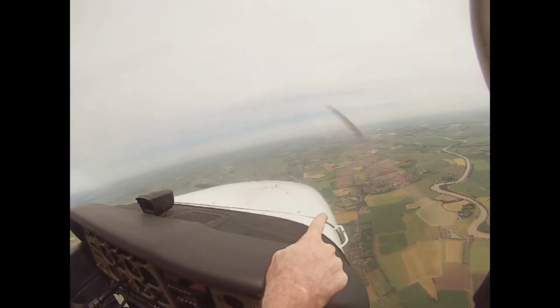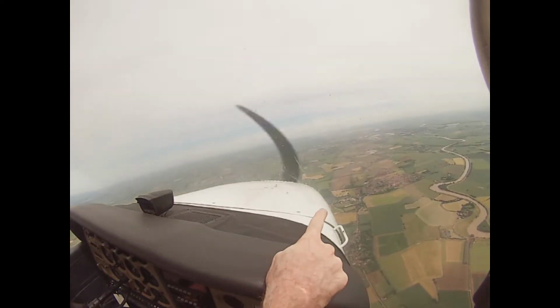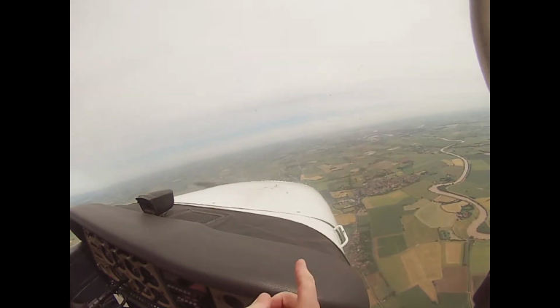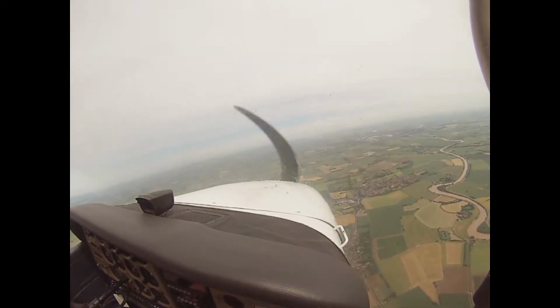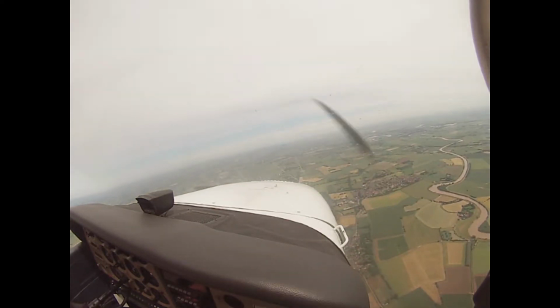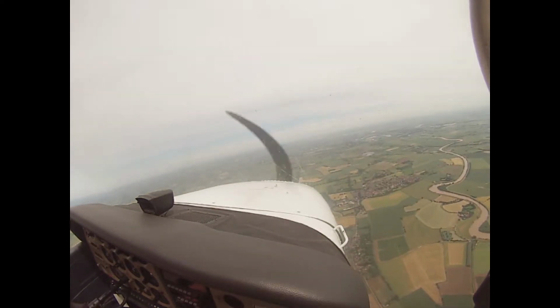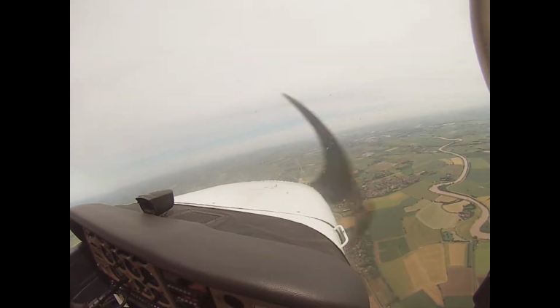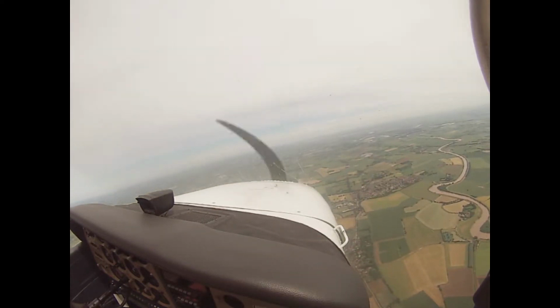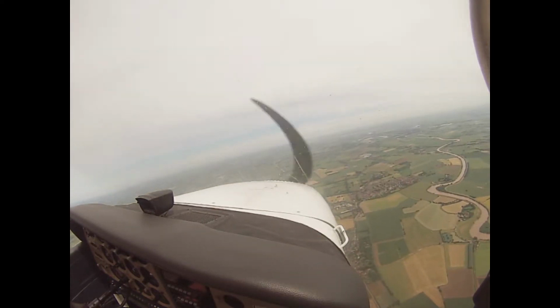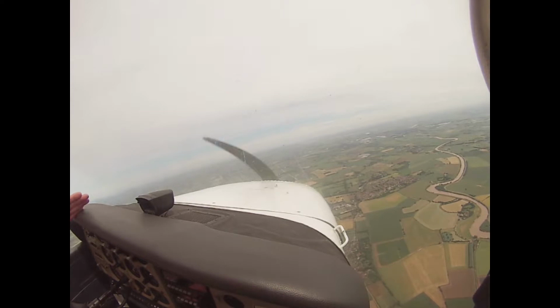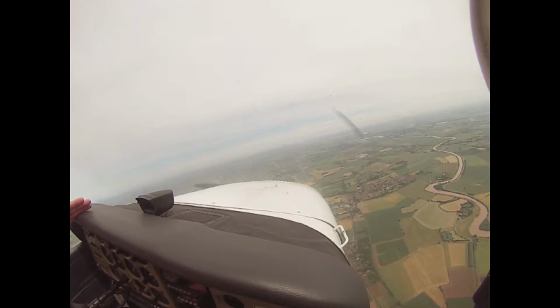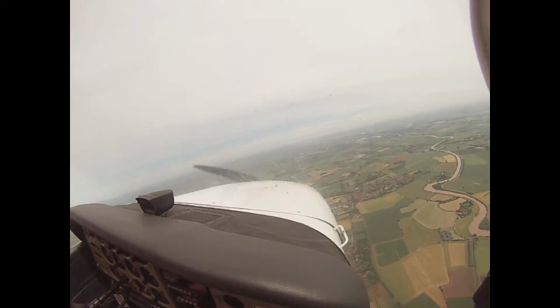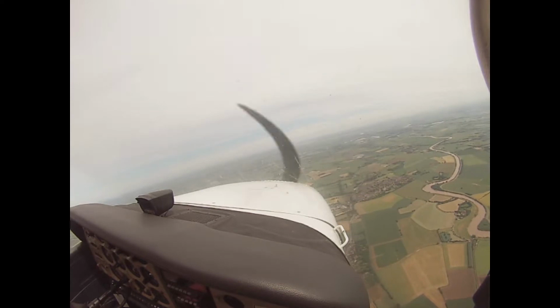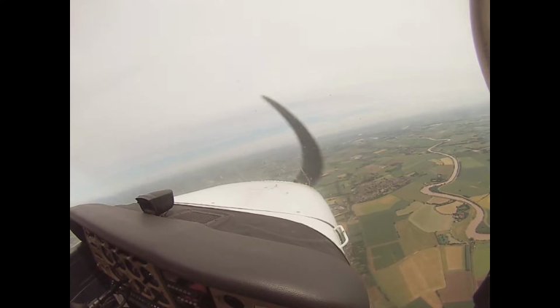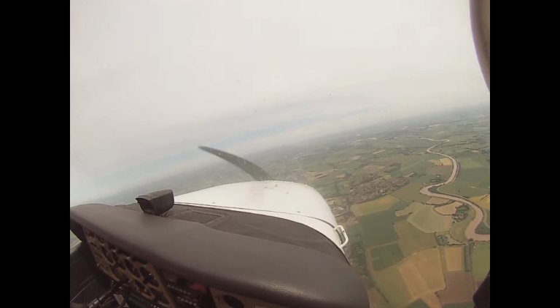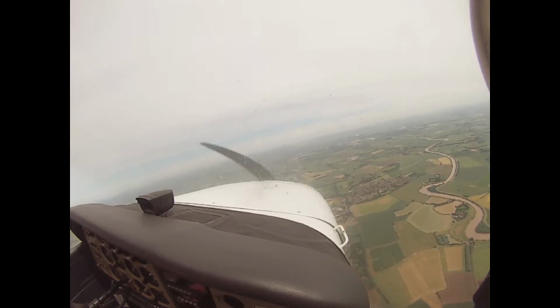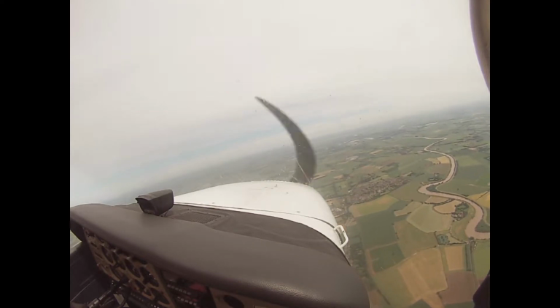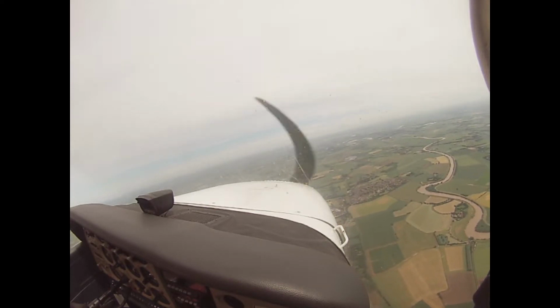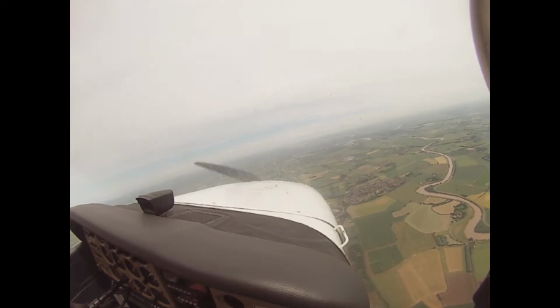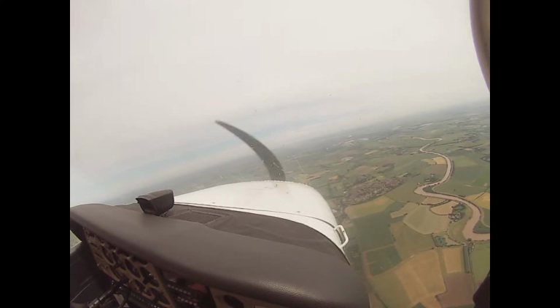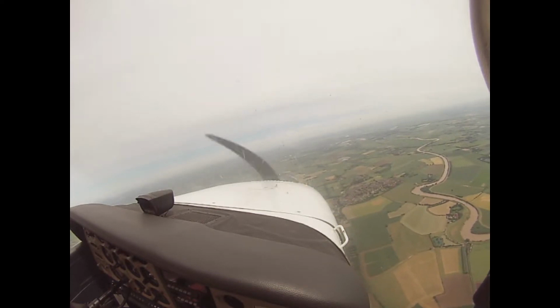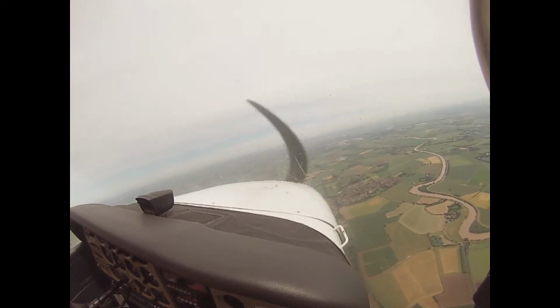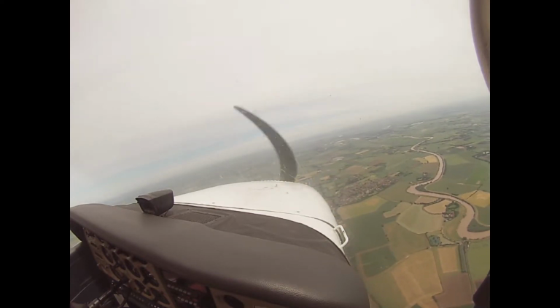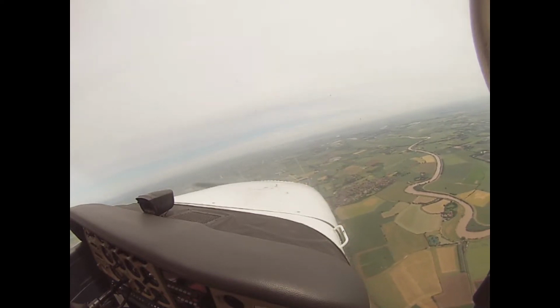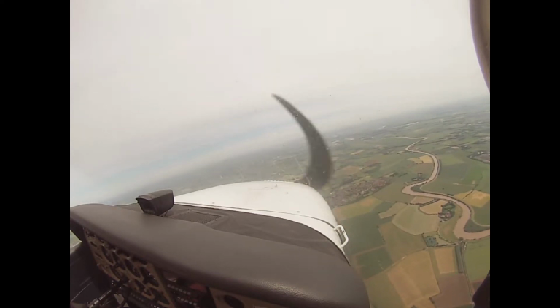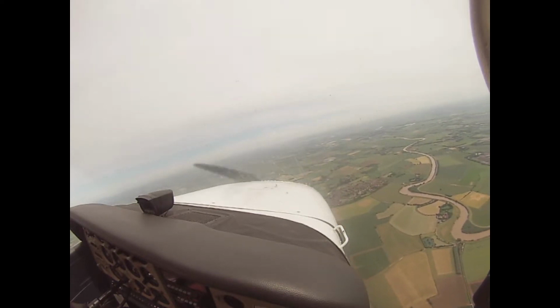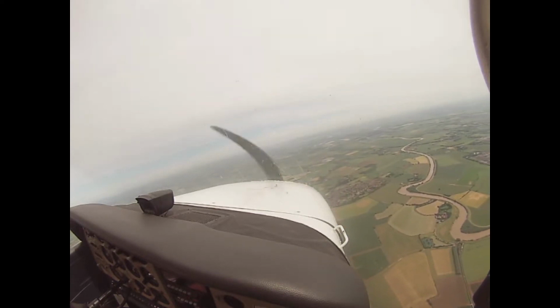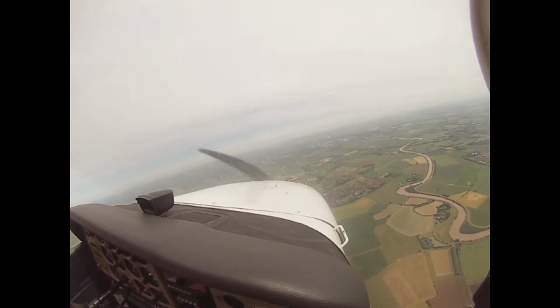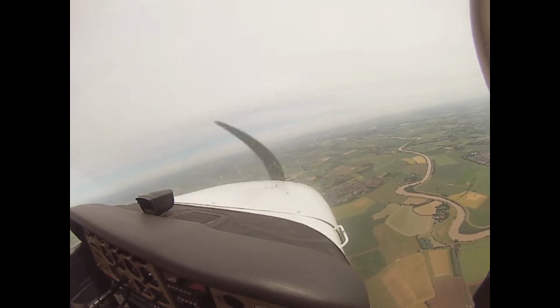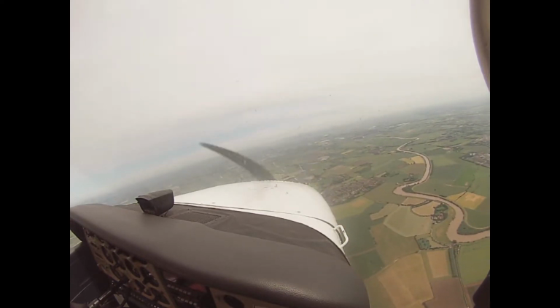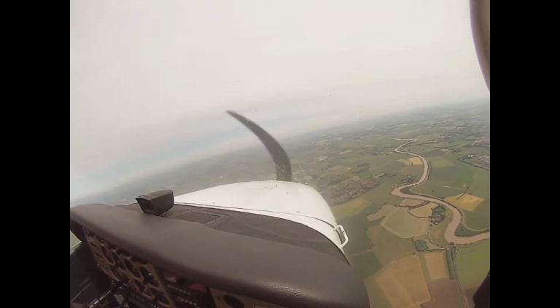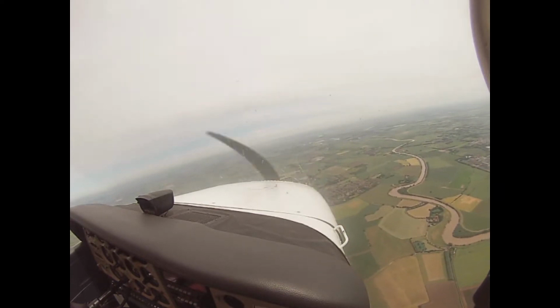This is the reservoir with two turbines that they want you to go past. We've got the QFE set haven't we? Yep.